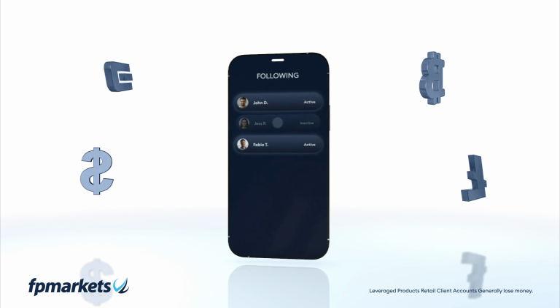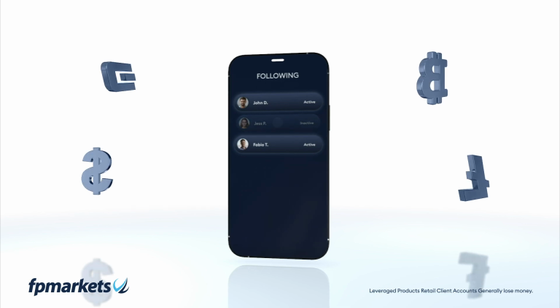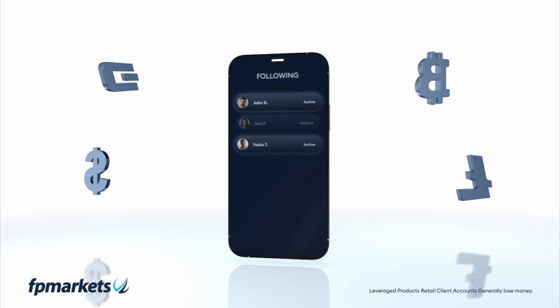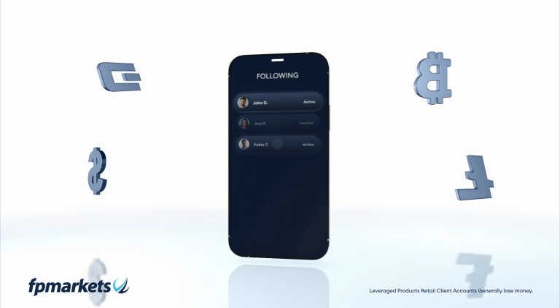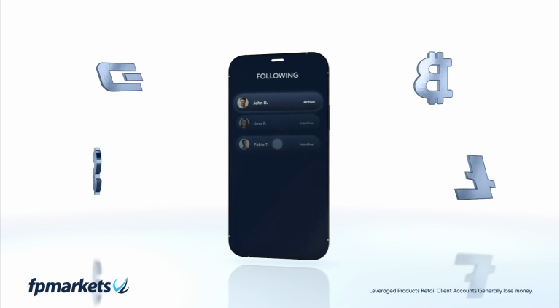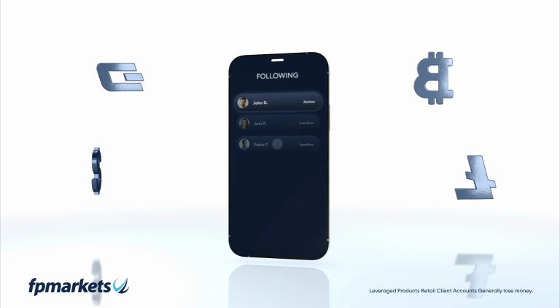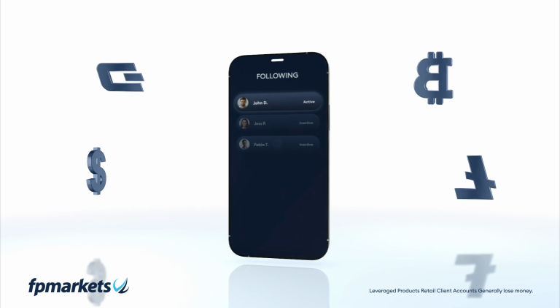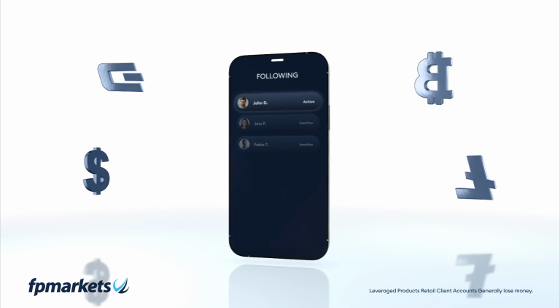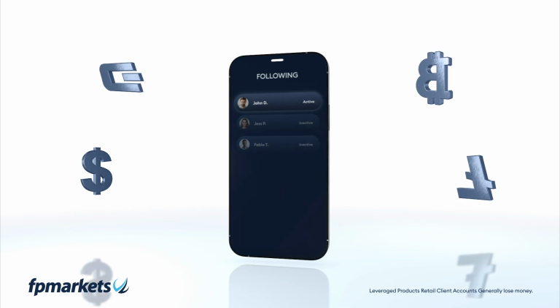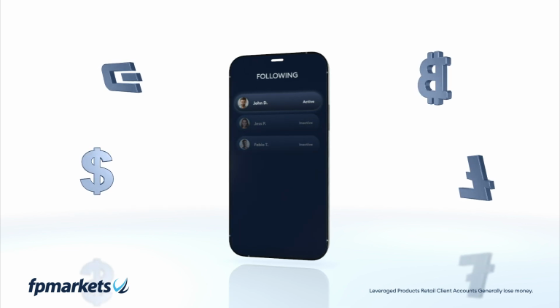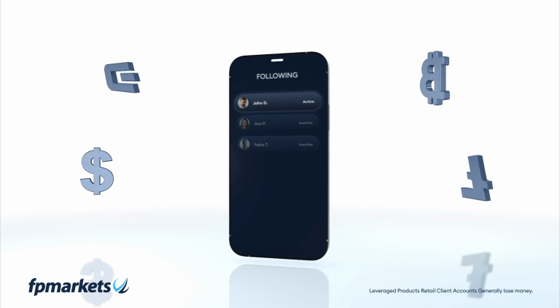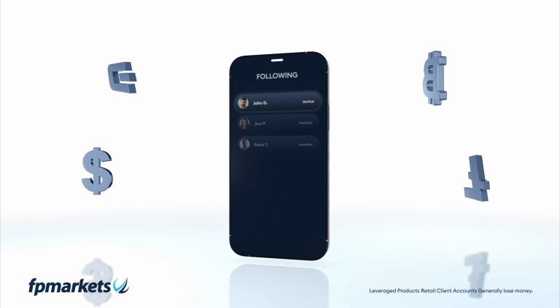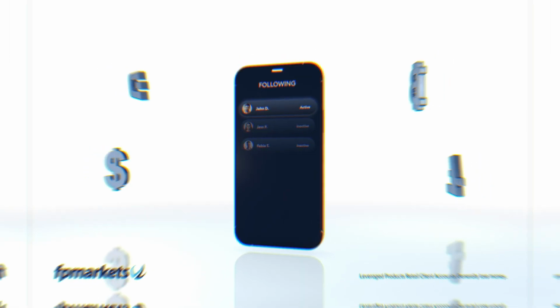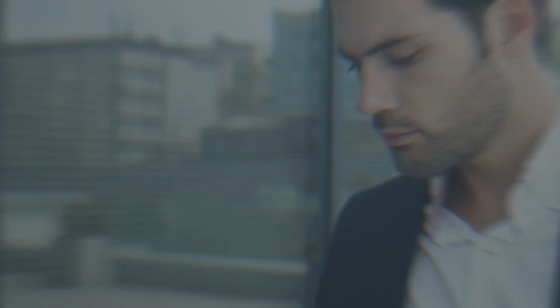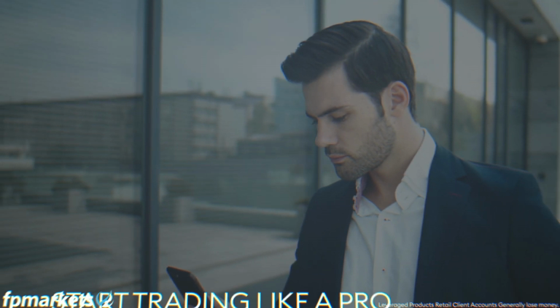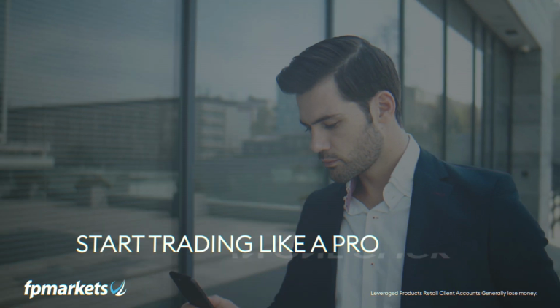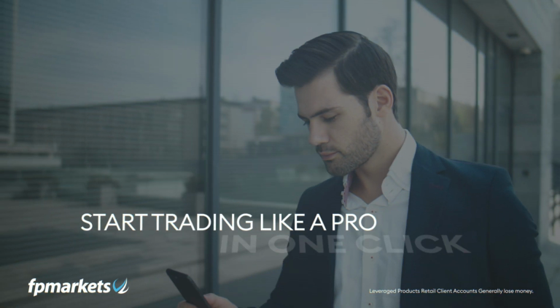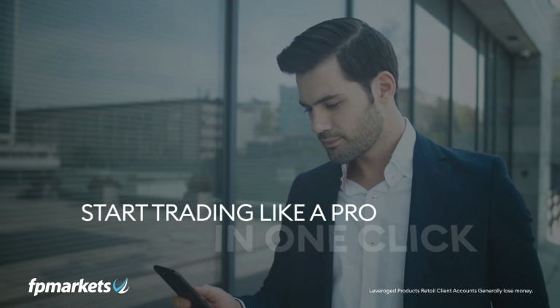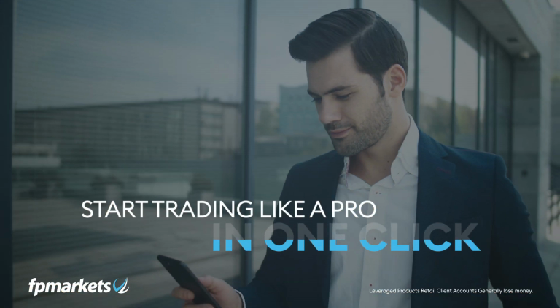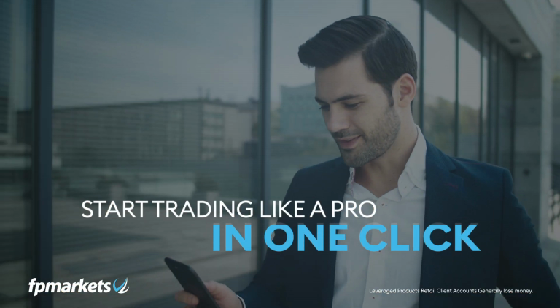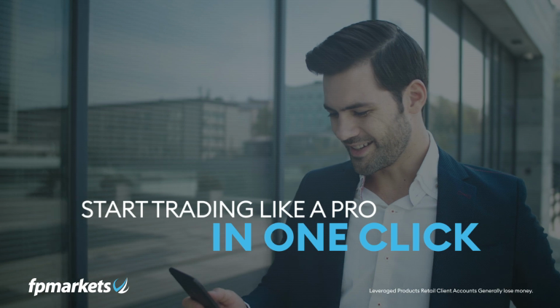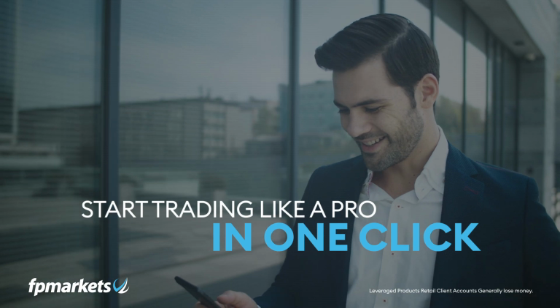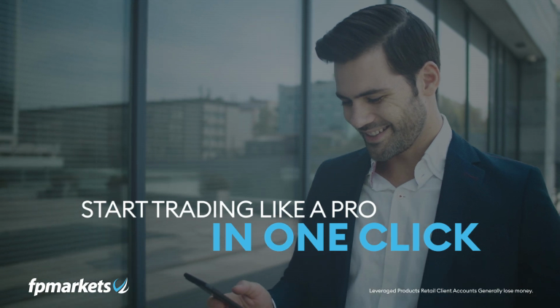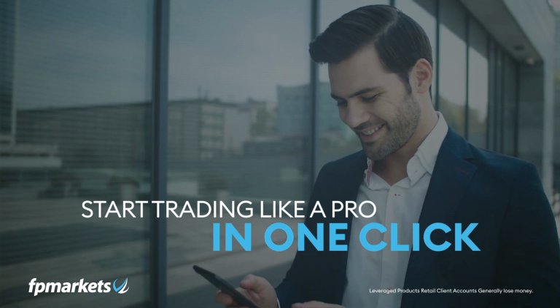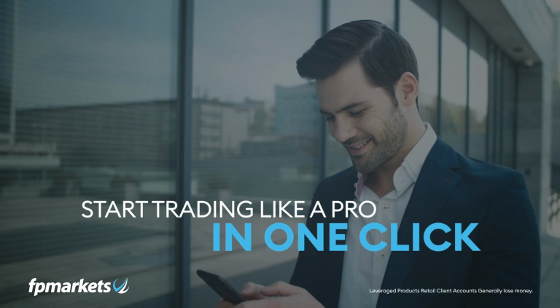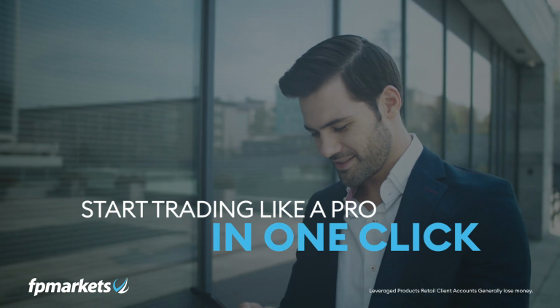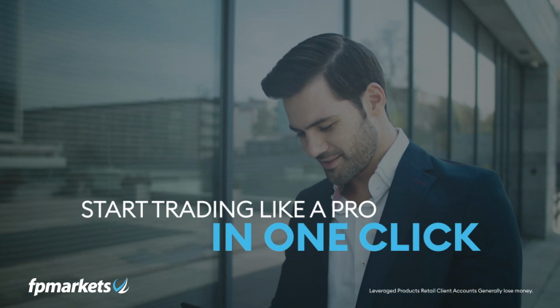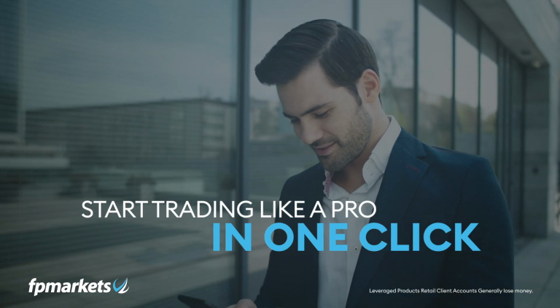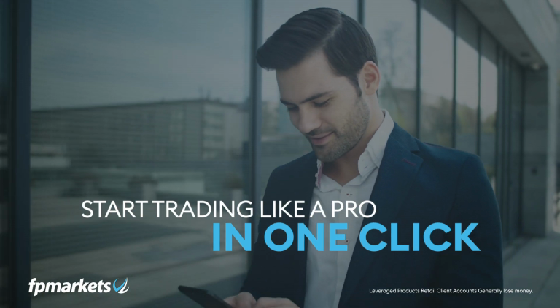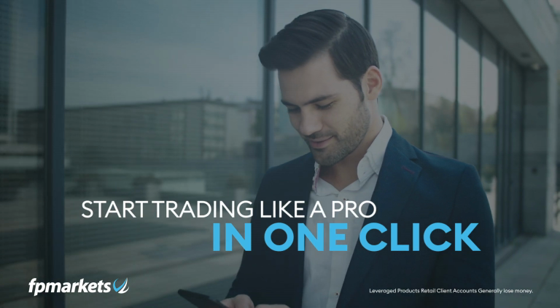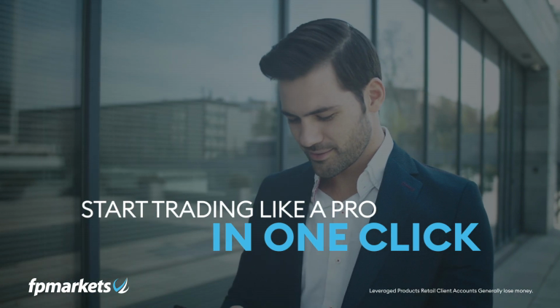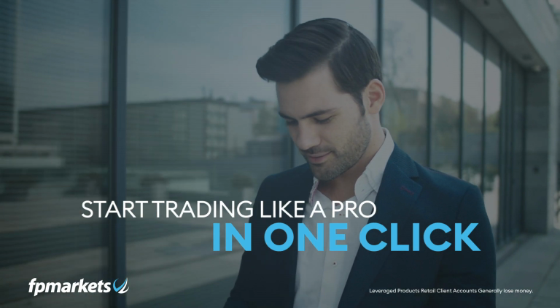traders with a single click. Join FP Markets today, where trading like a pro is only one click away.